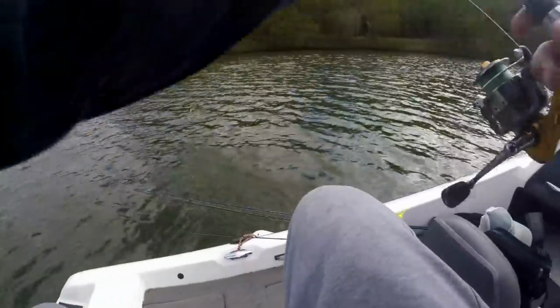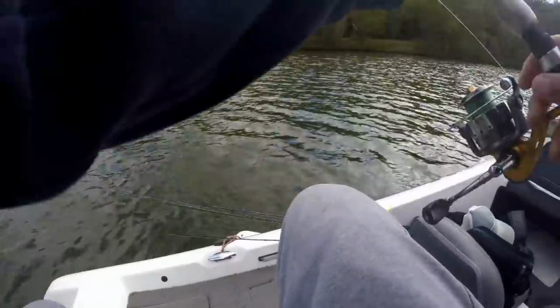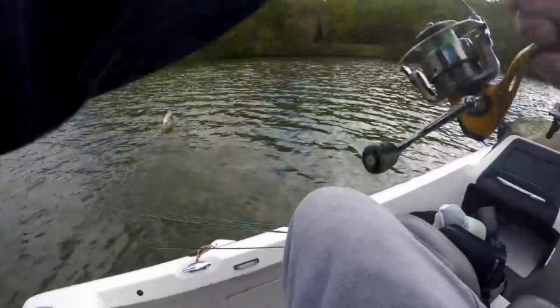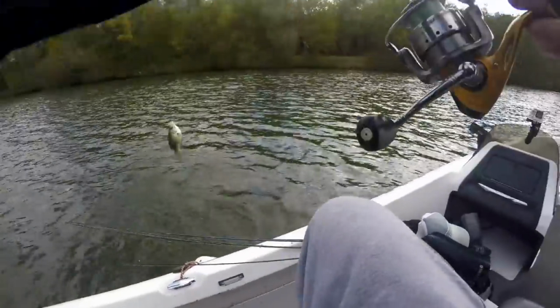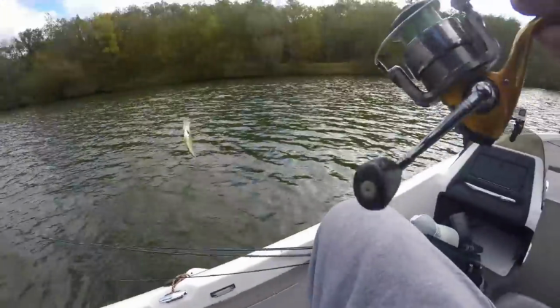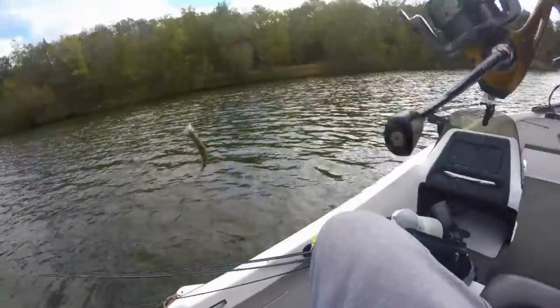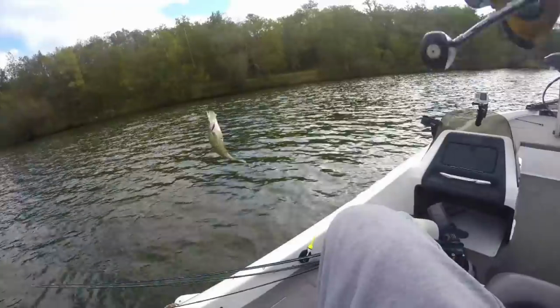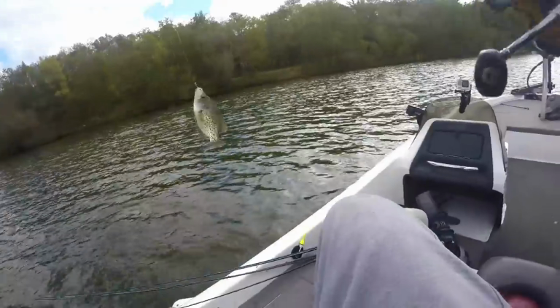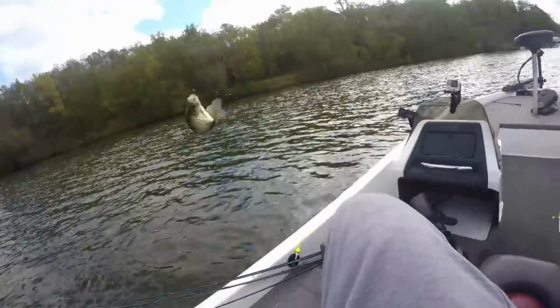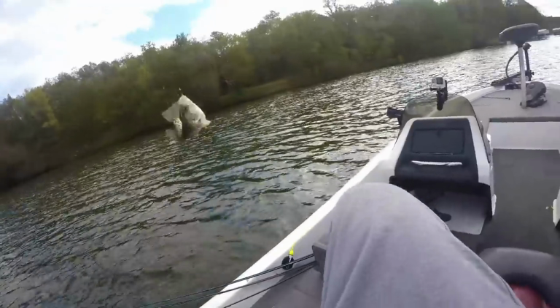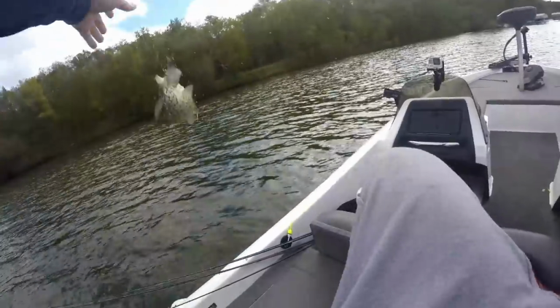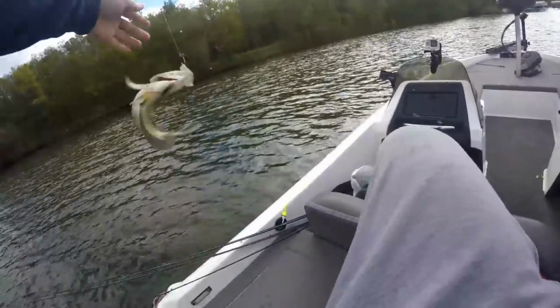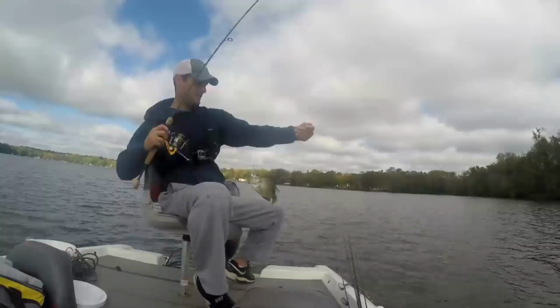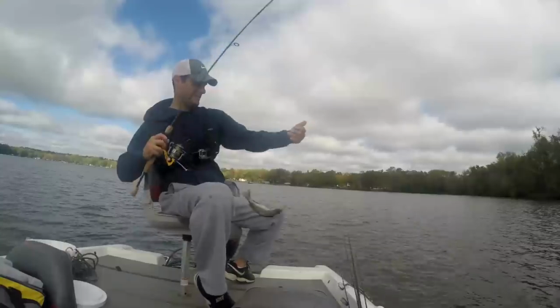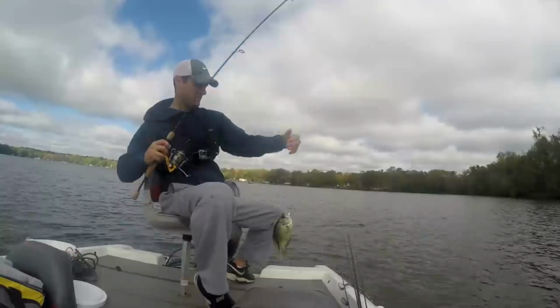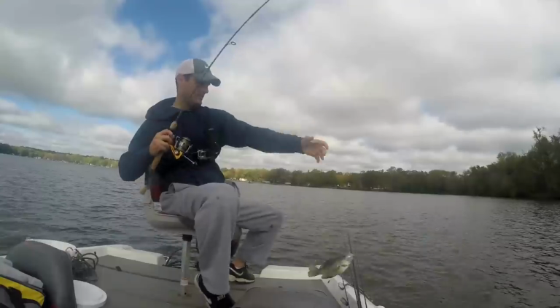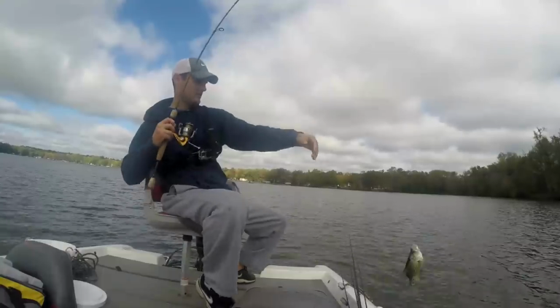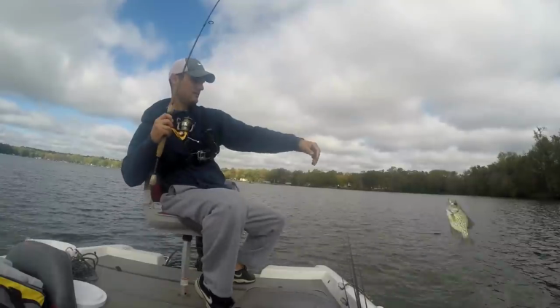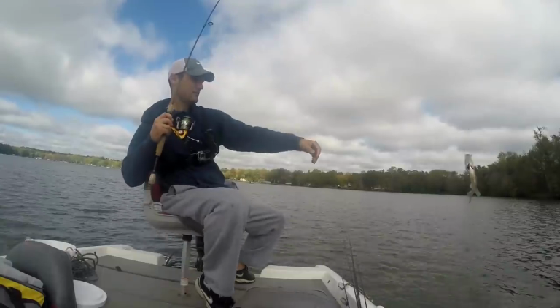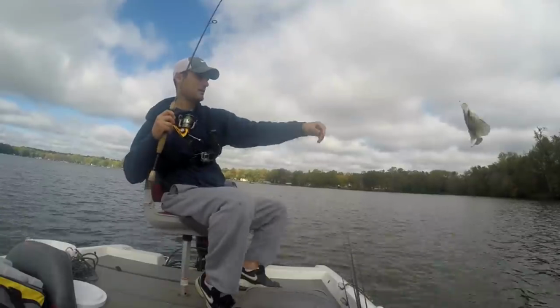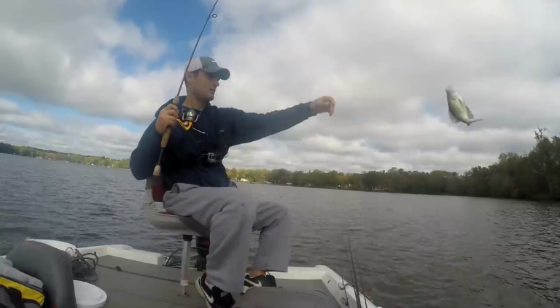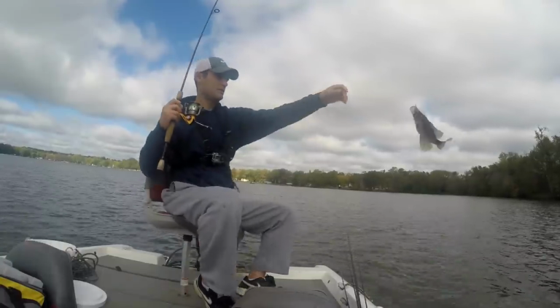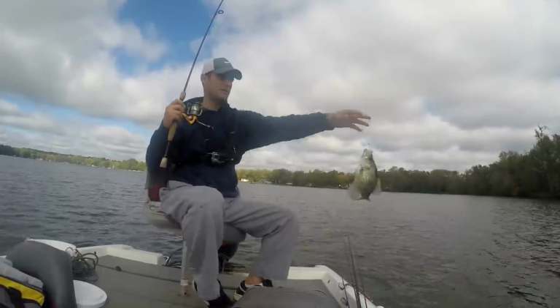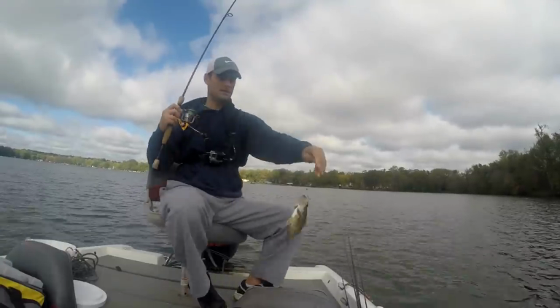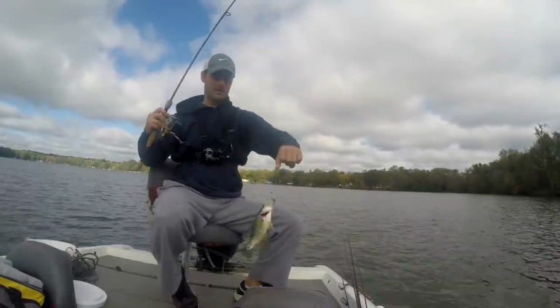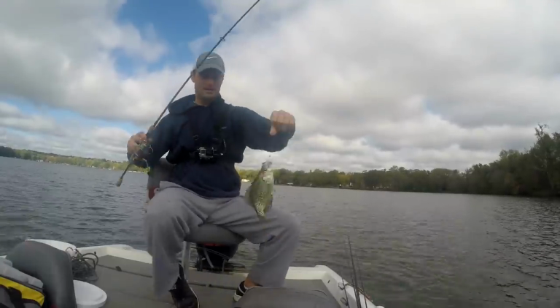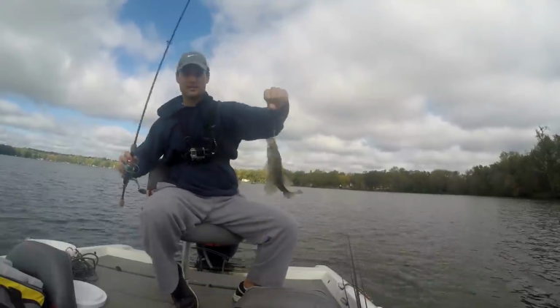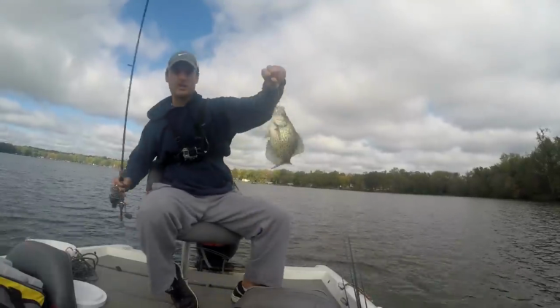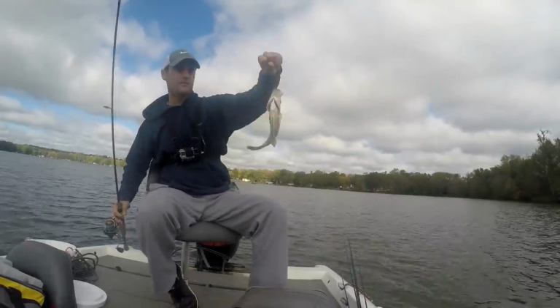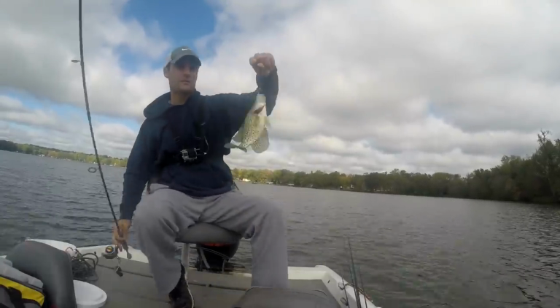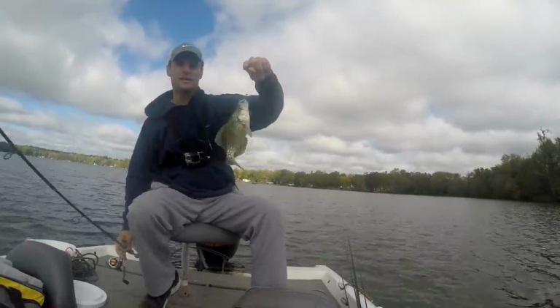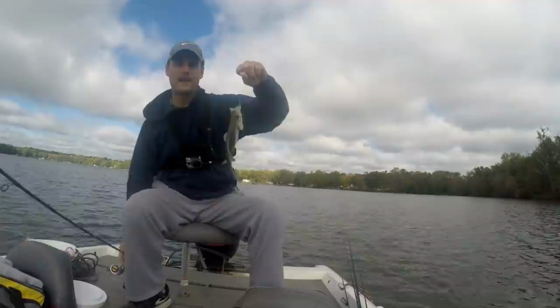Oh, all right, that's a decent-sized fish. There we go — that's gonna end it for me today.